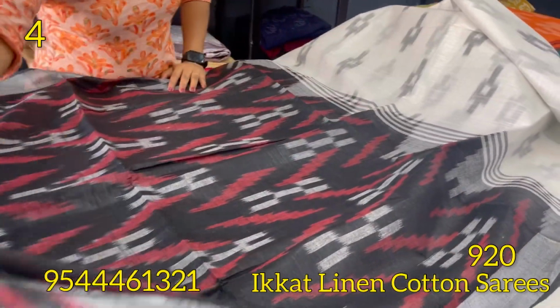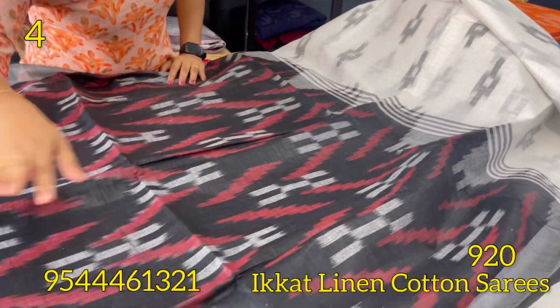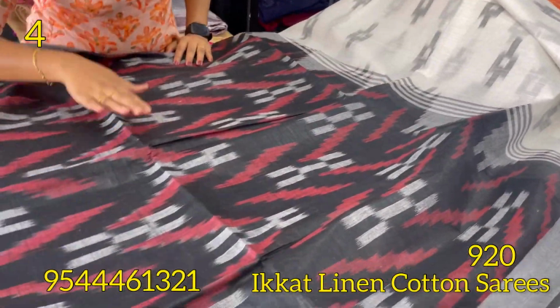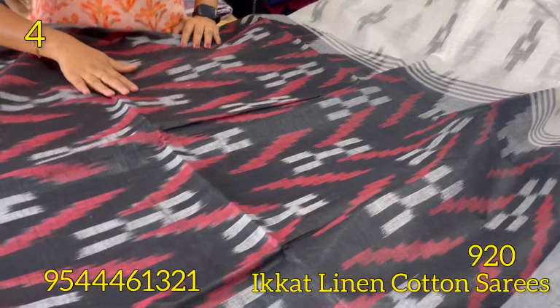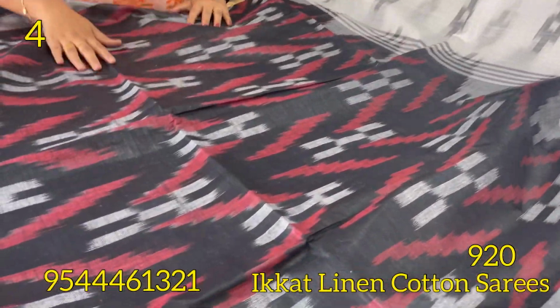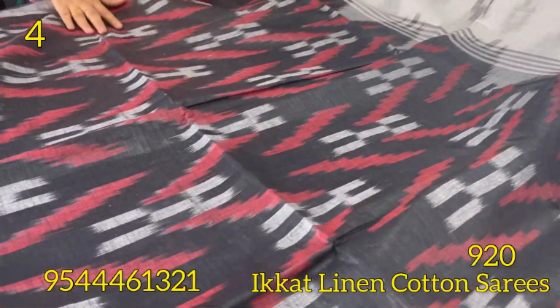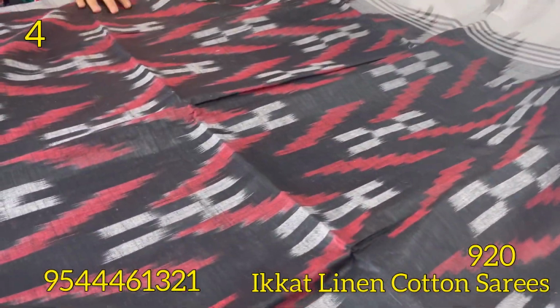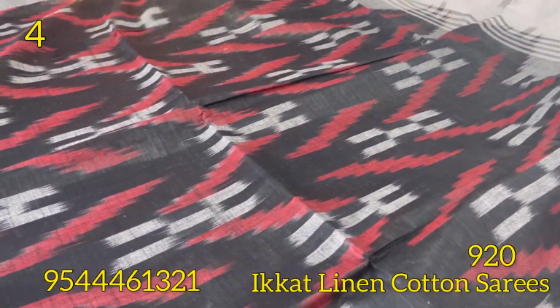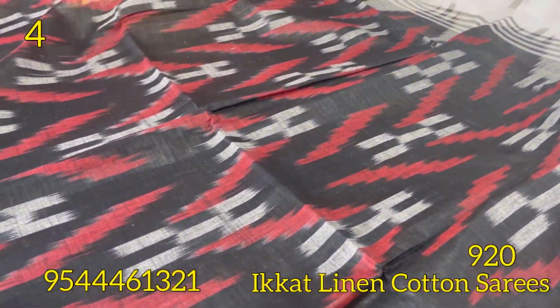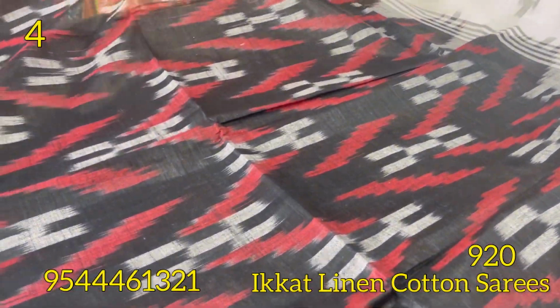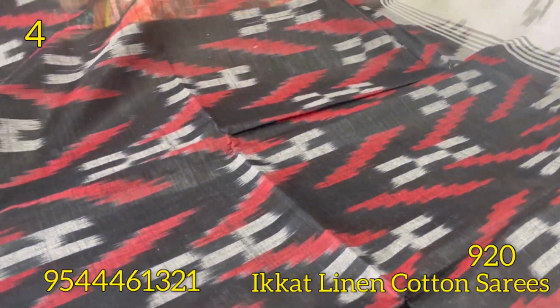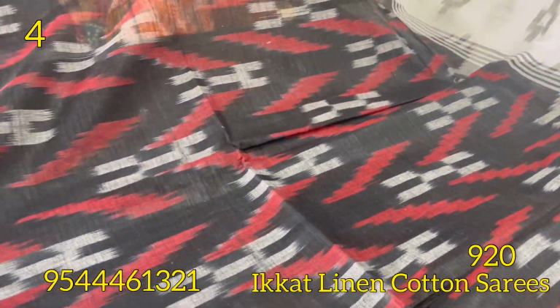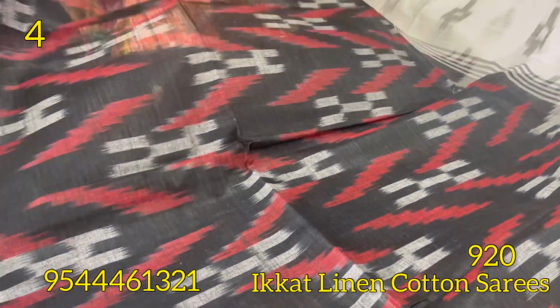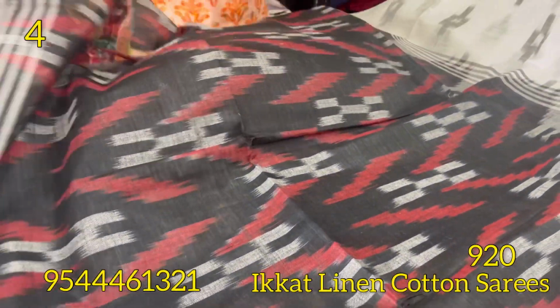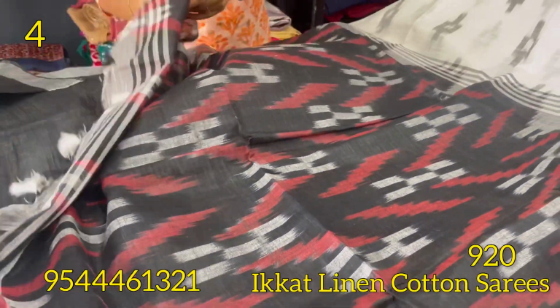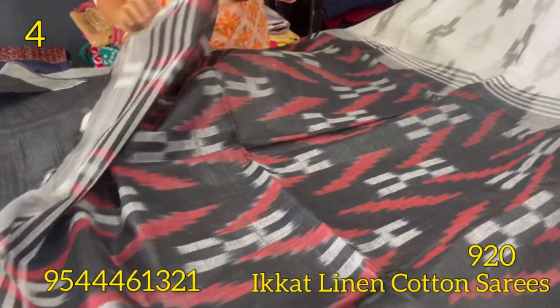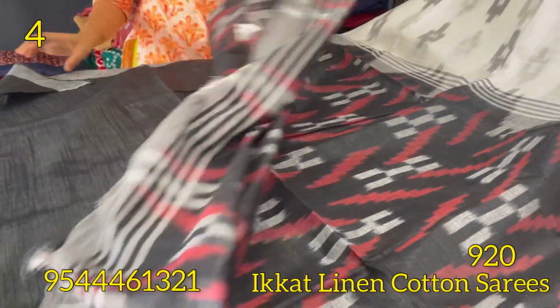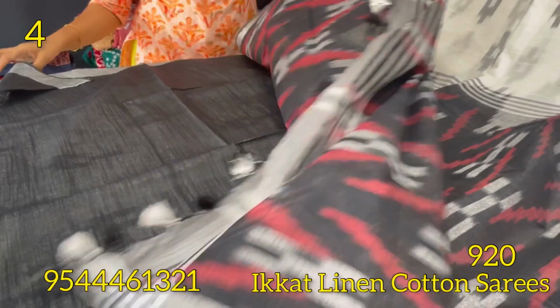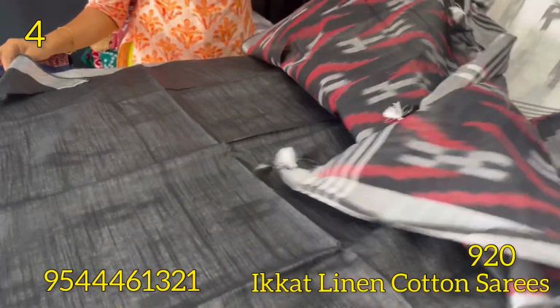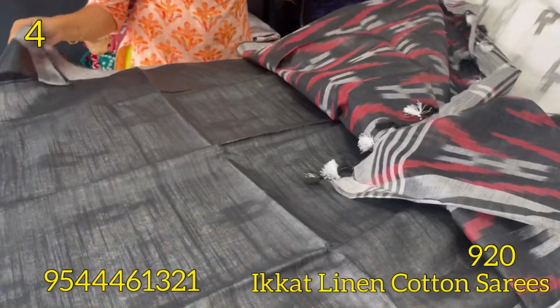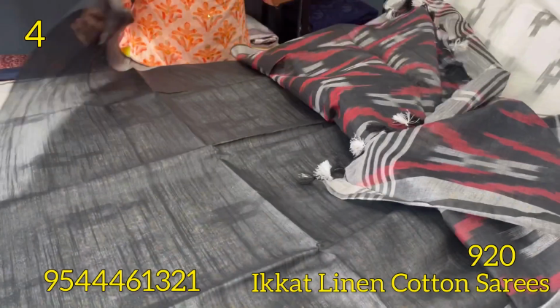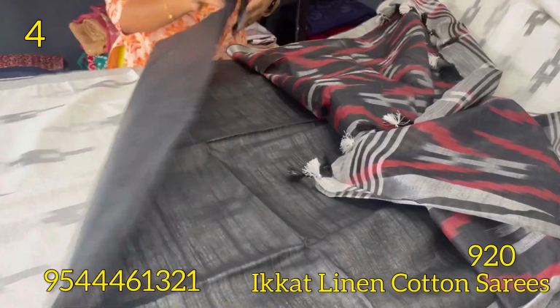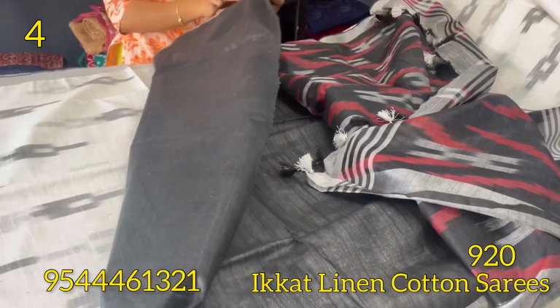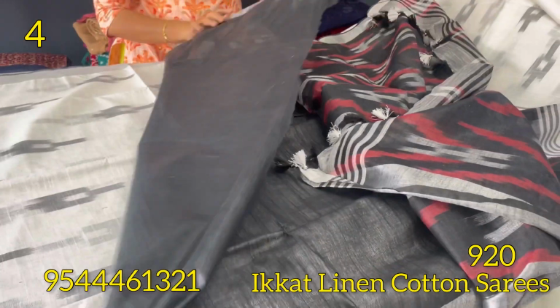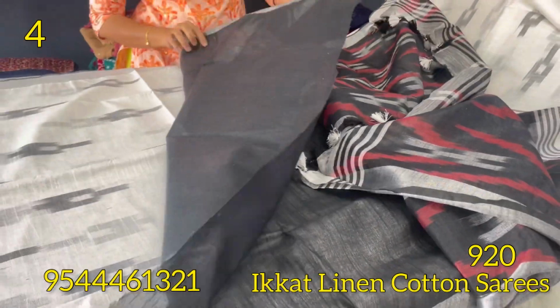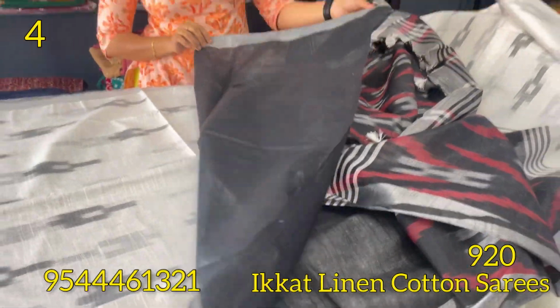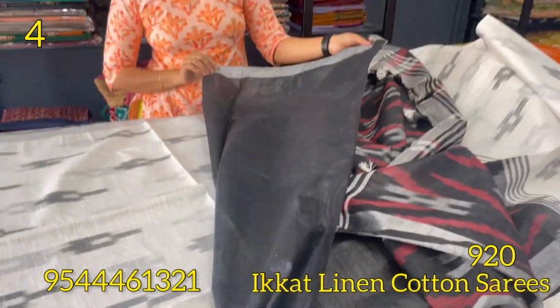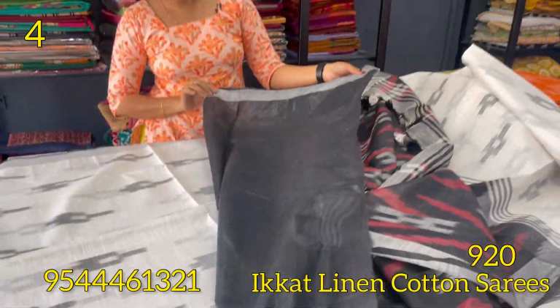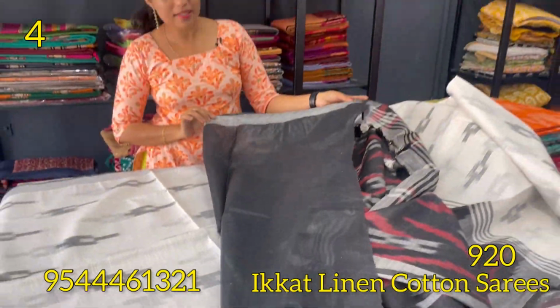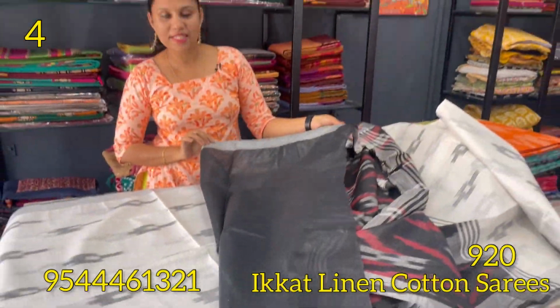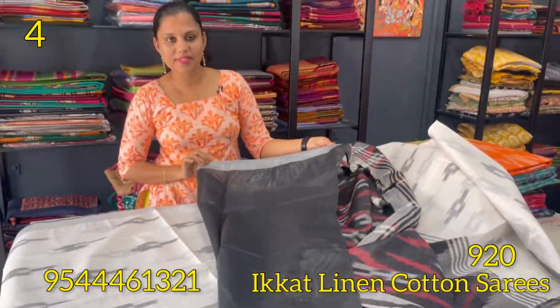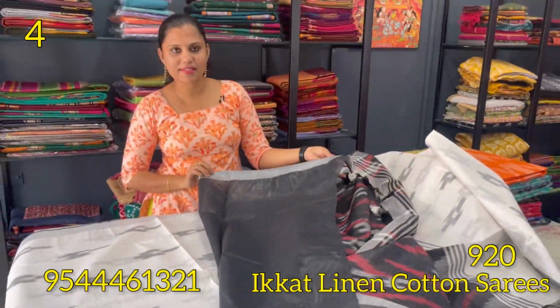This is a color palette — maroon and black color, with black and silver zari.